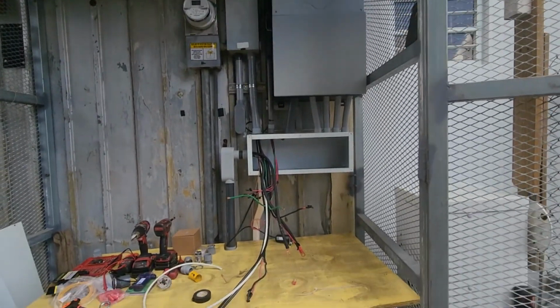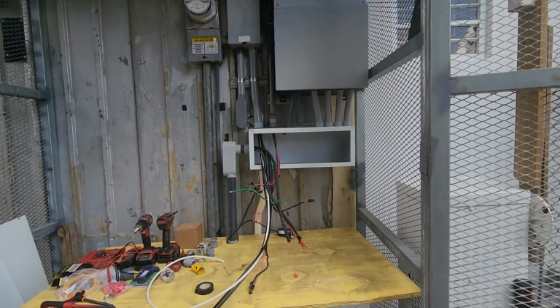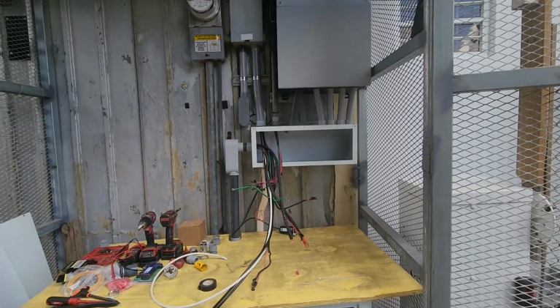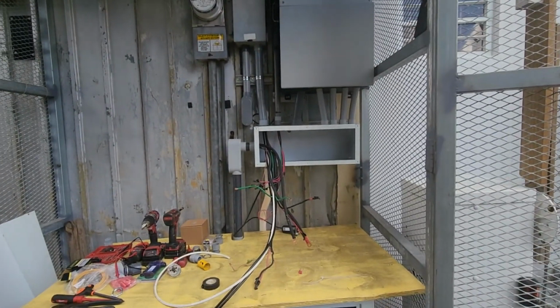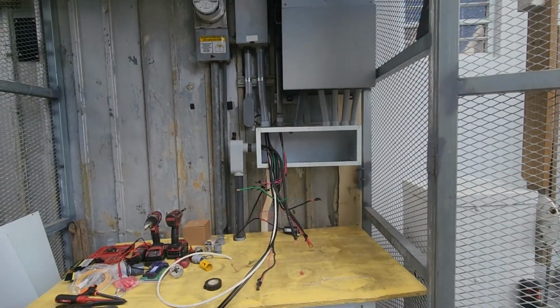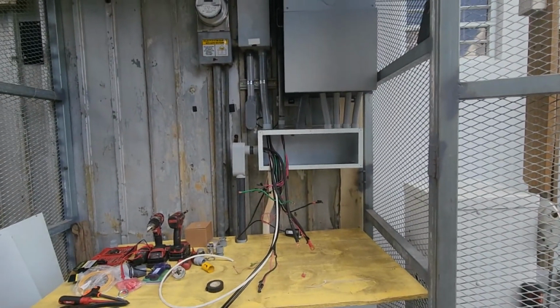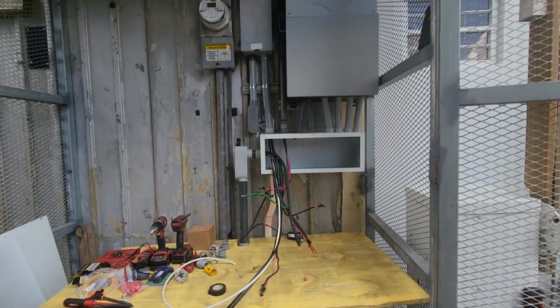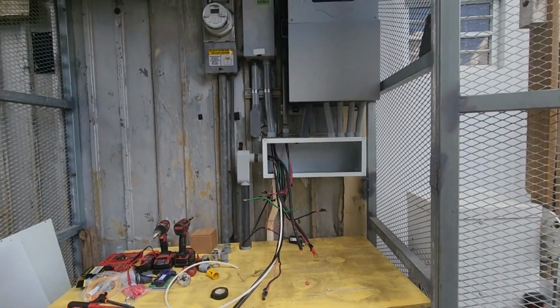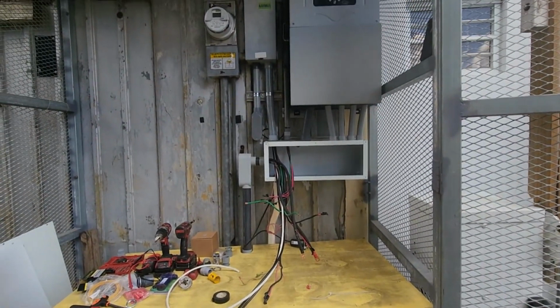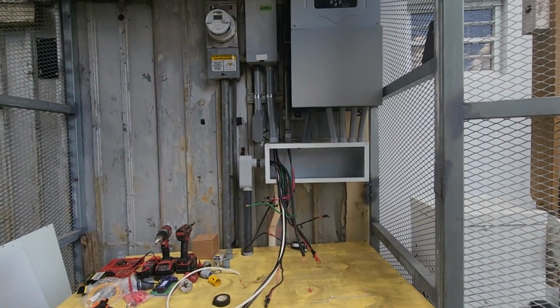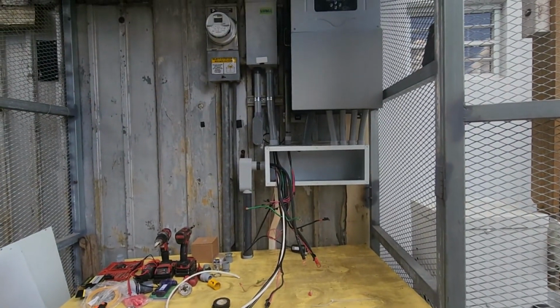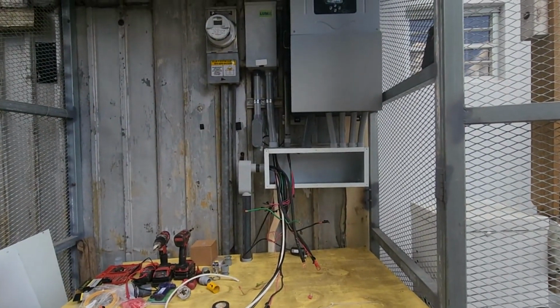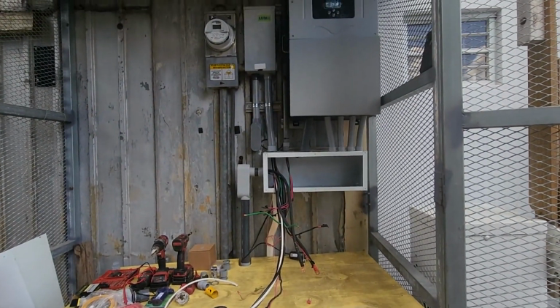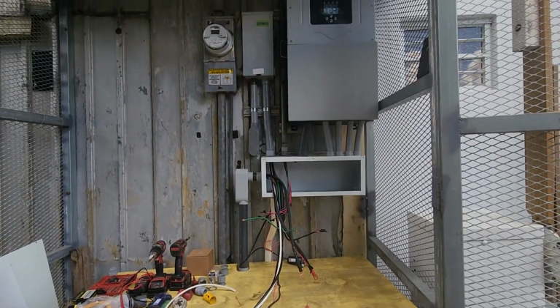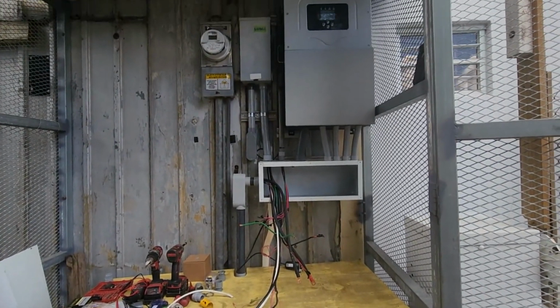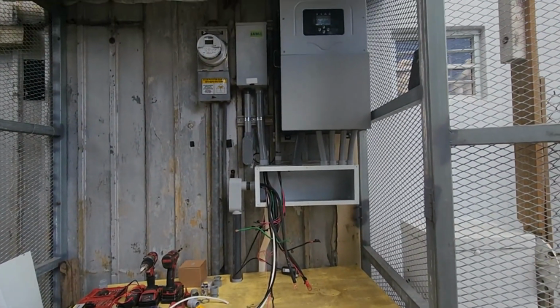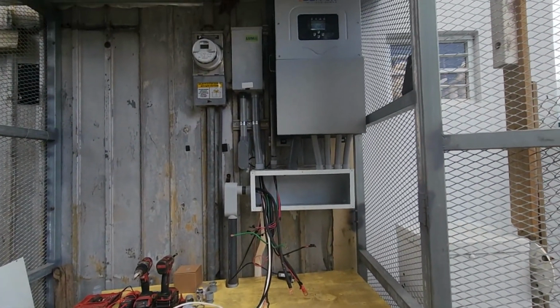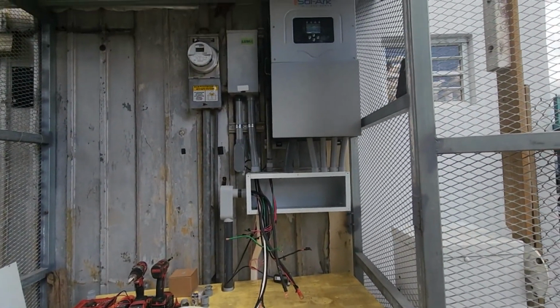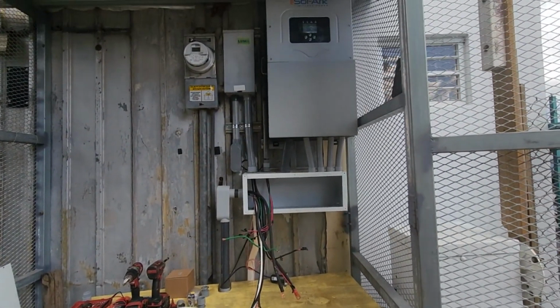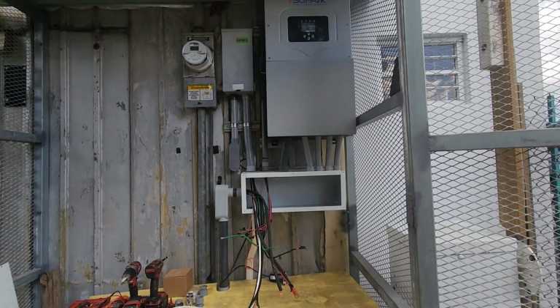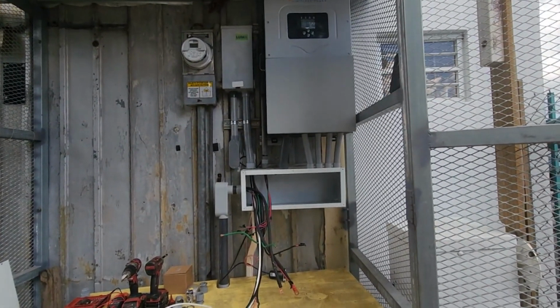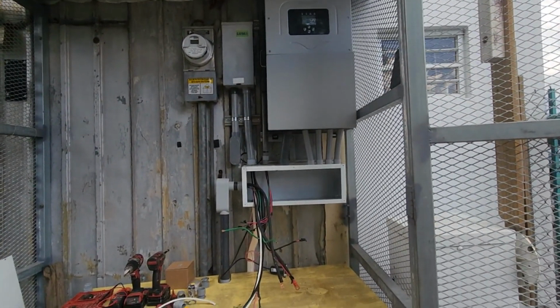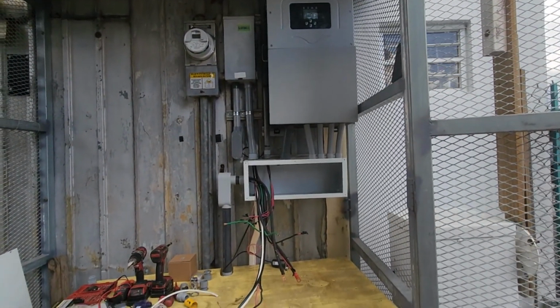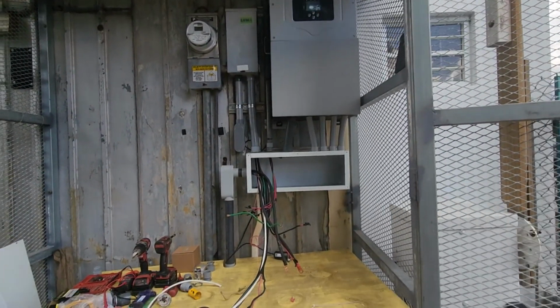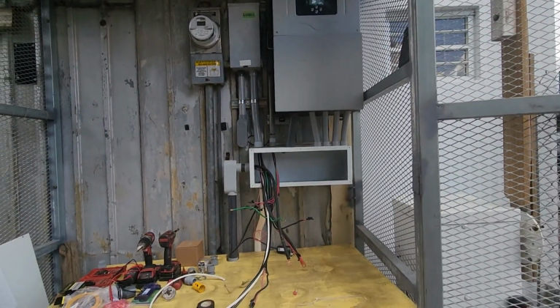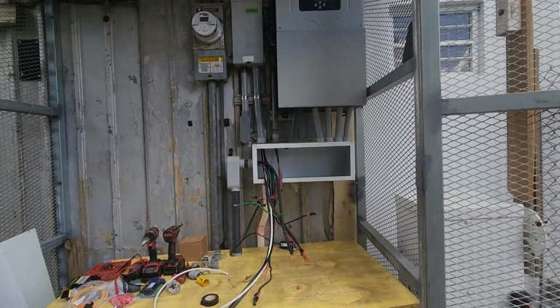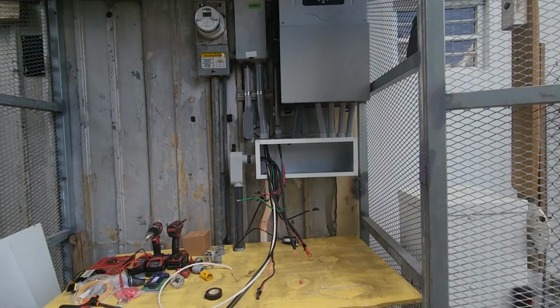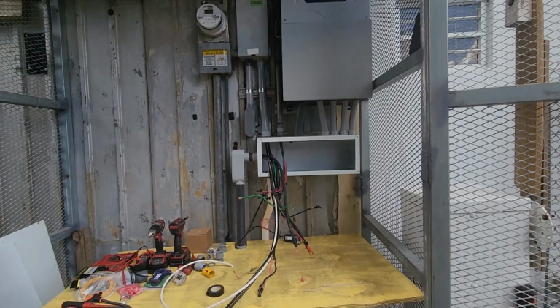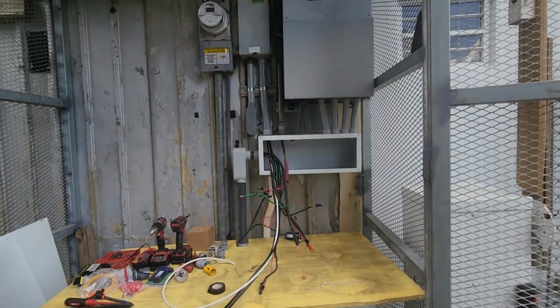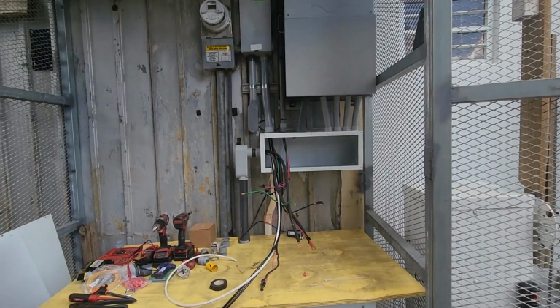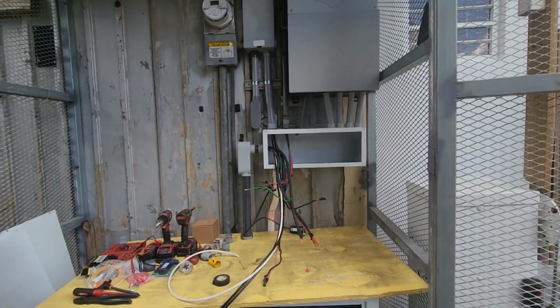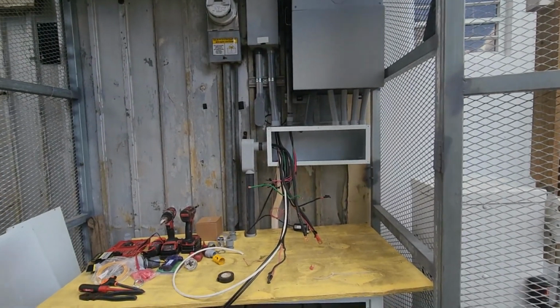Next step is to get the cables inside the inverter and connect everything up.